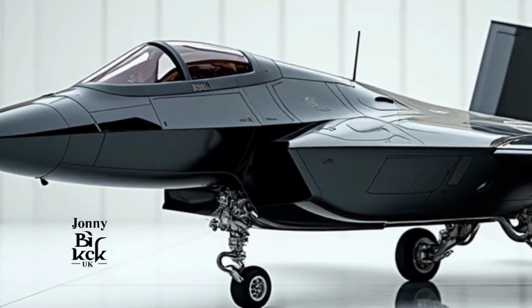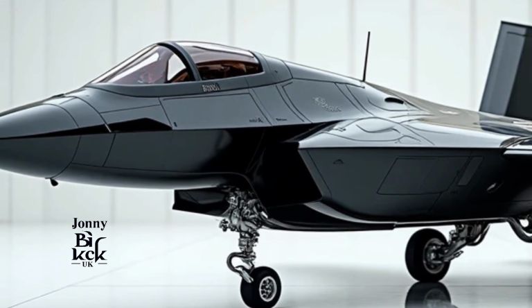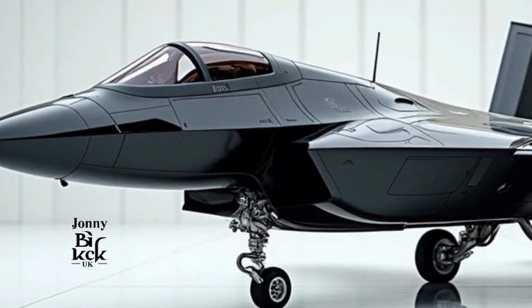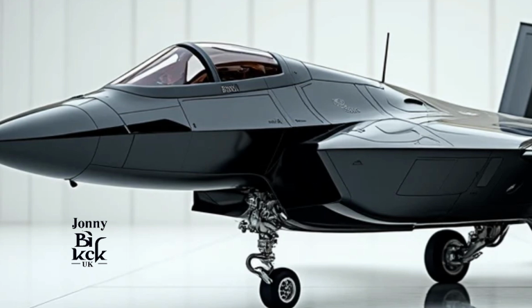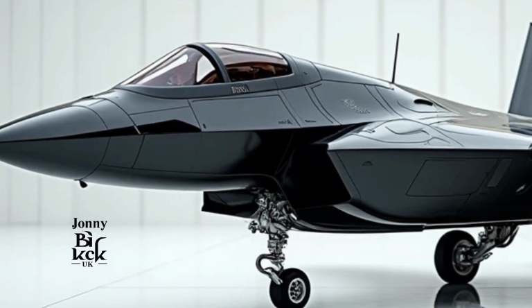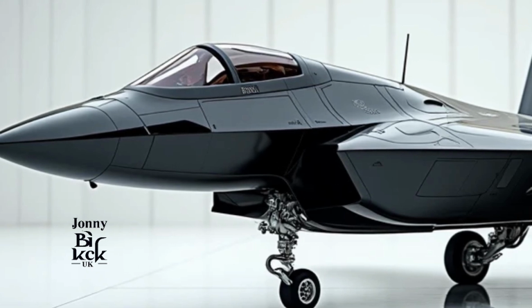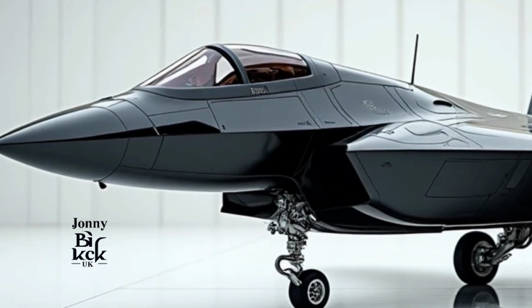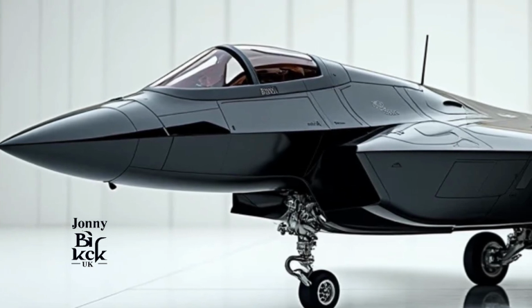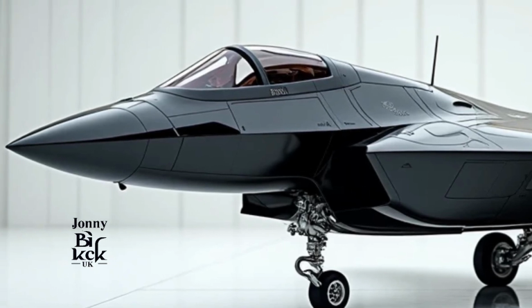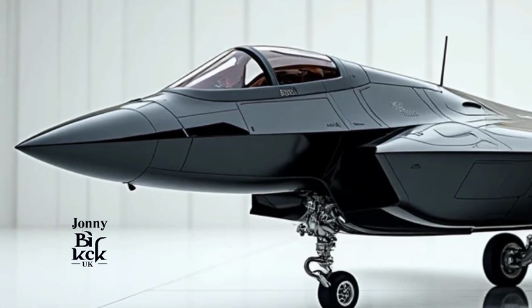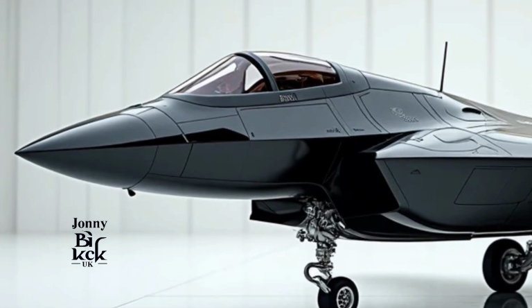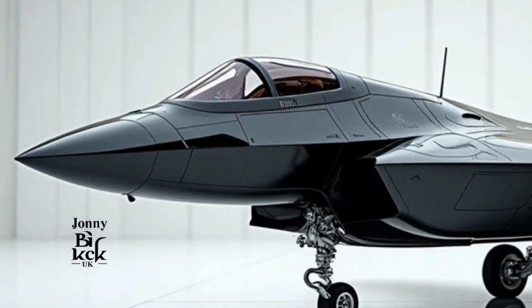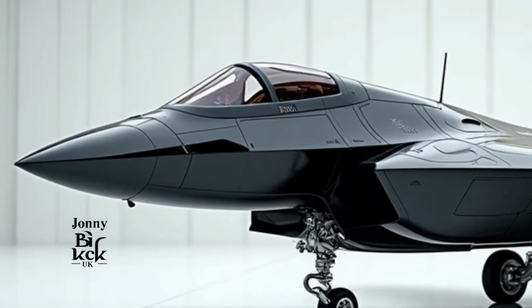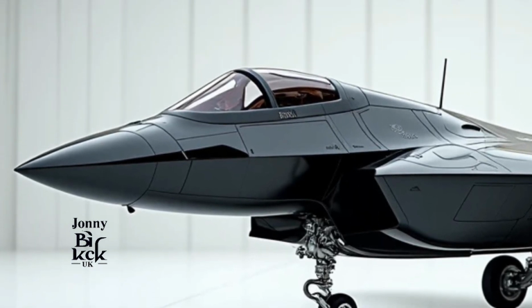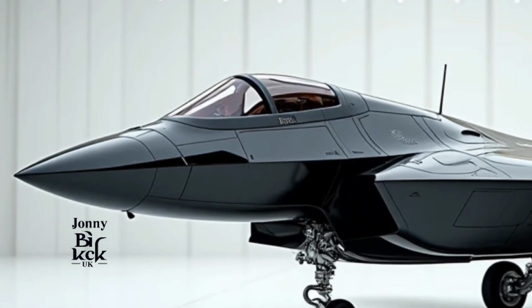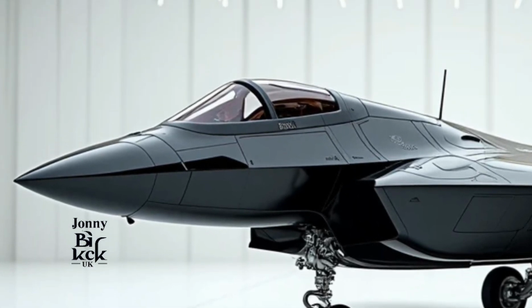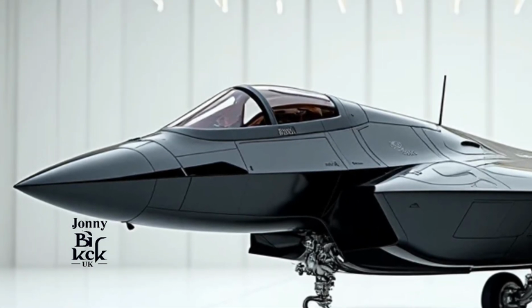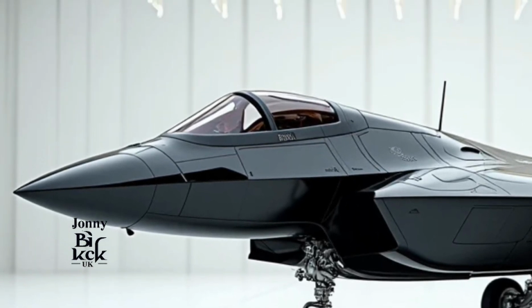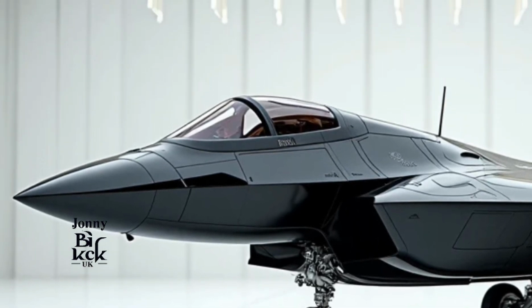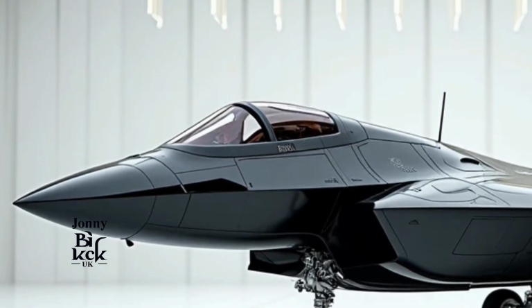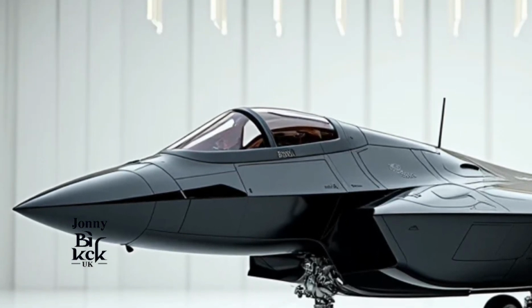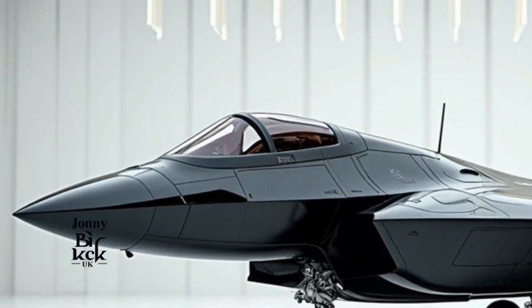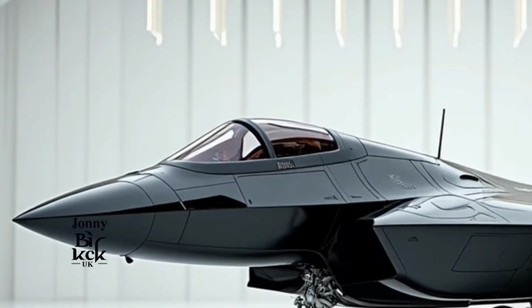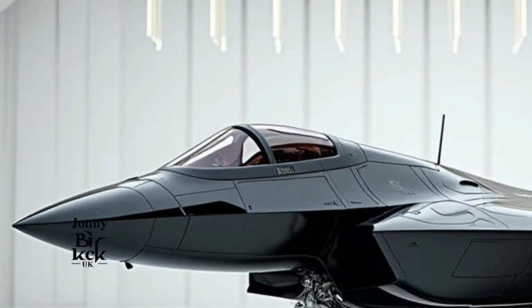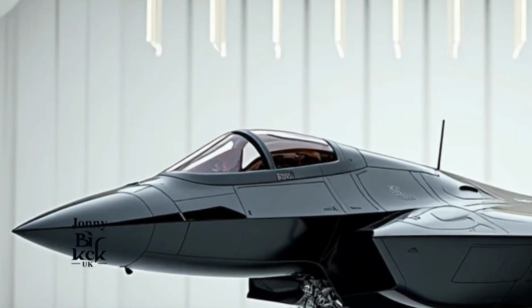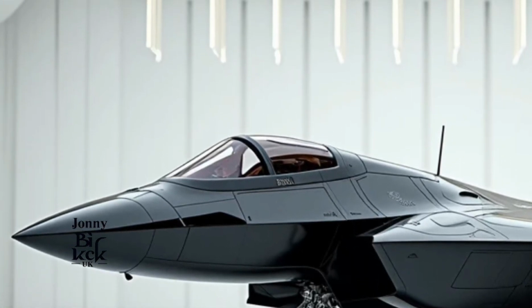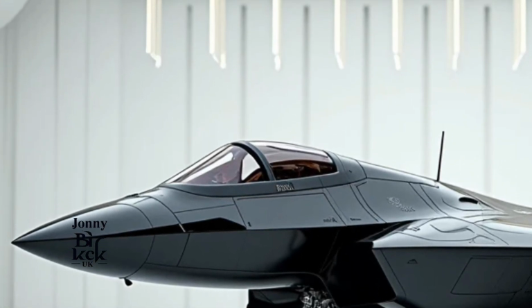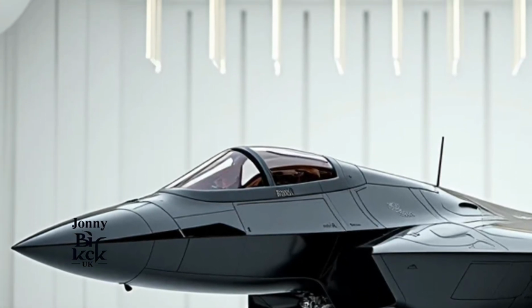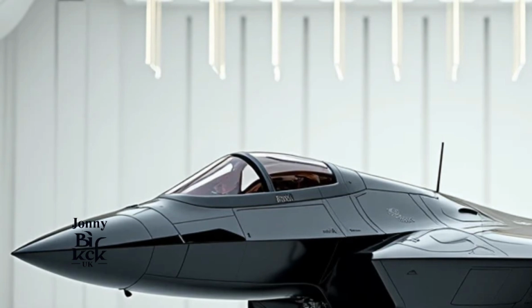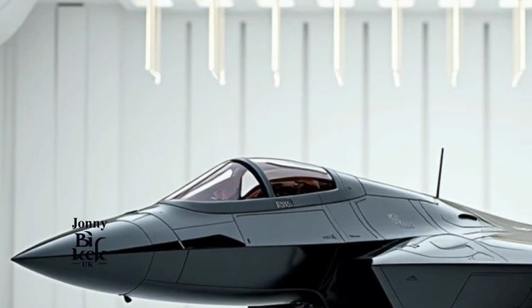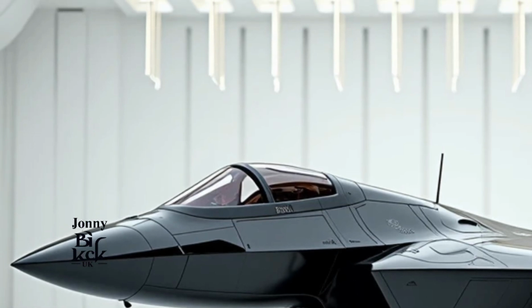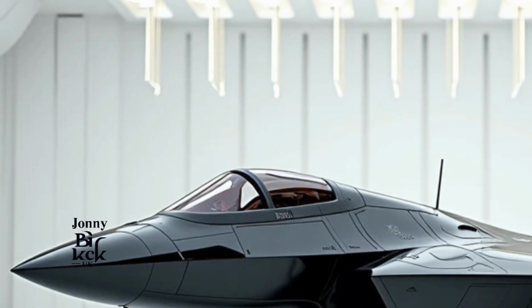Increased range and fuel efficiency. A significant upgrade is the improvement in the aircraft's fuel efficiency.